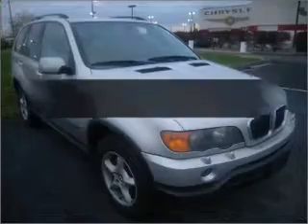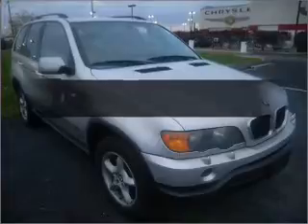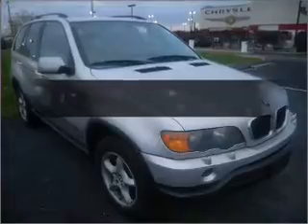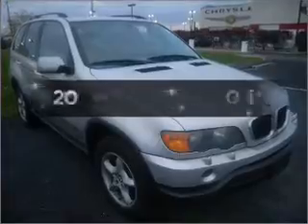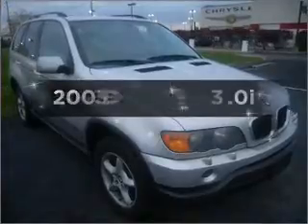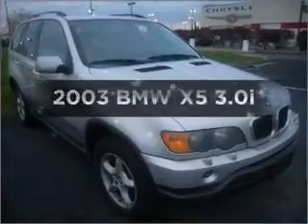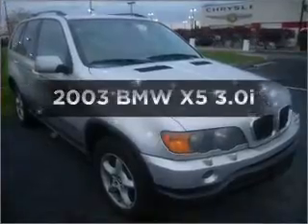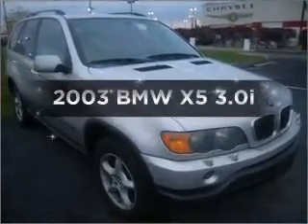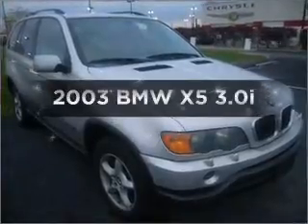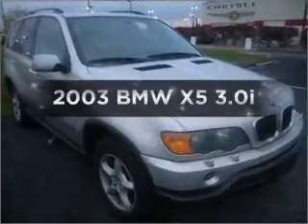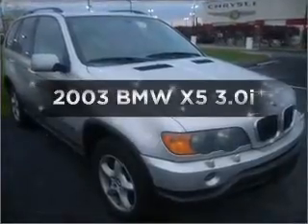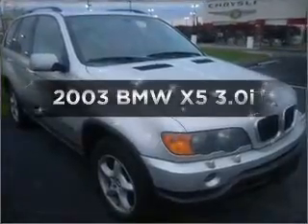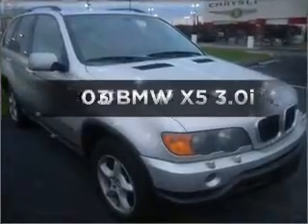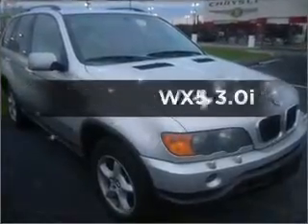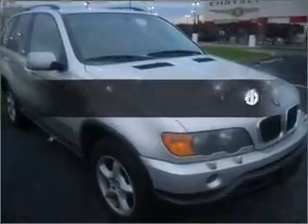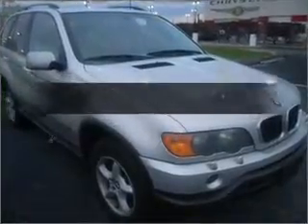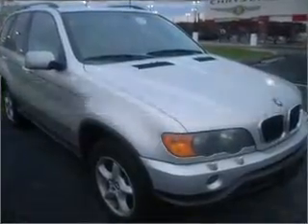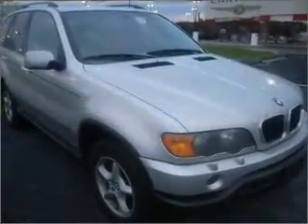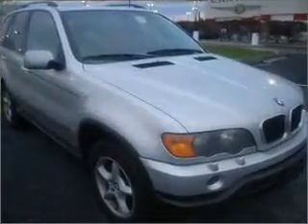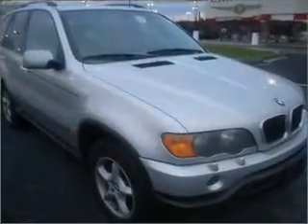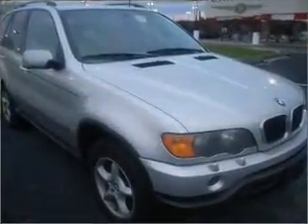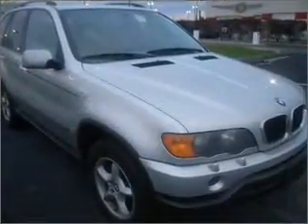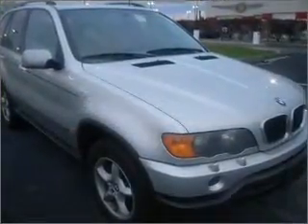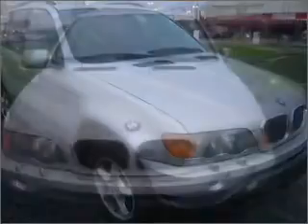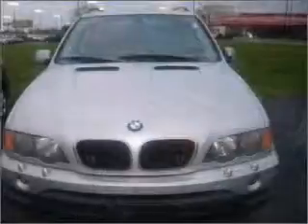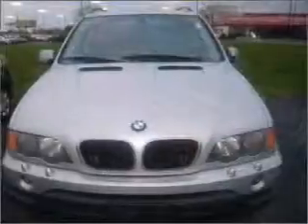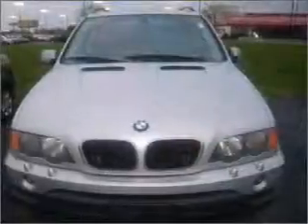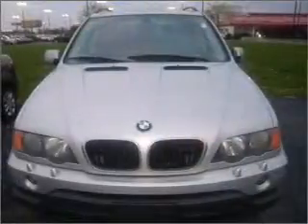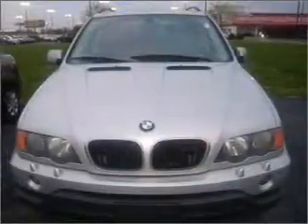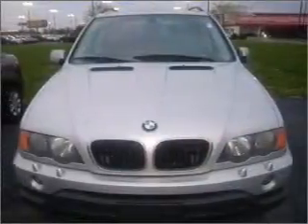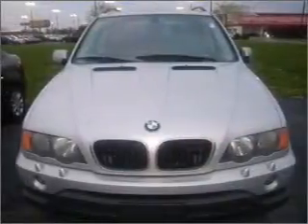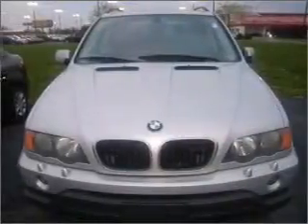Get noticed in this 2003 BMW X5. Everything you need under one roof with this great vehicle.